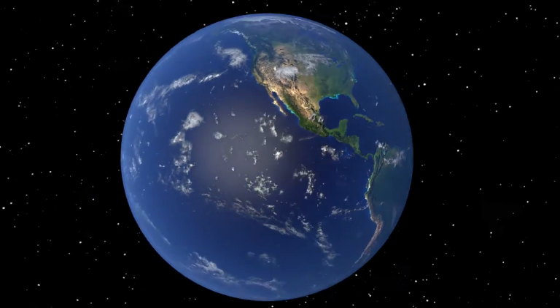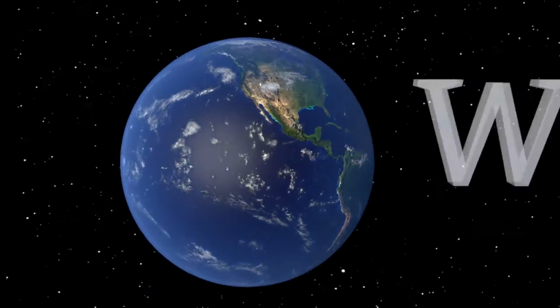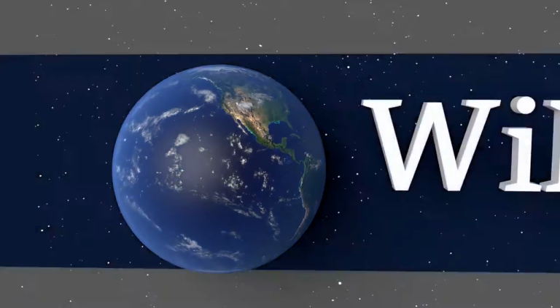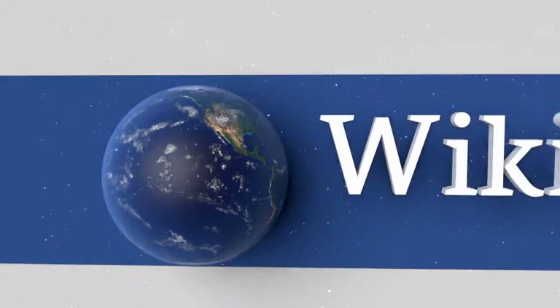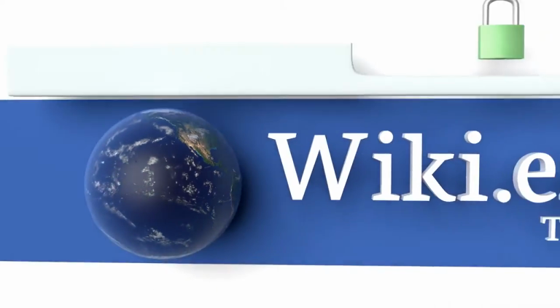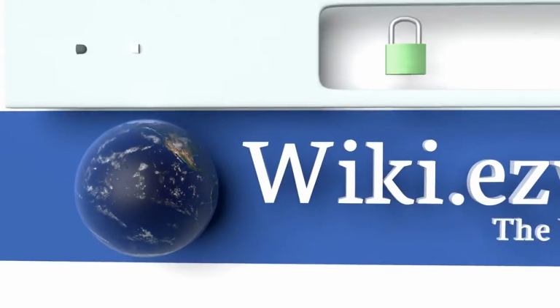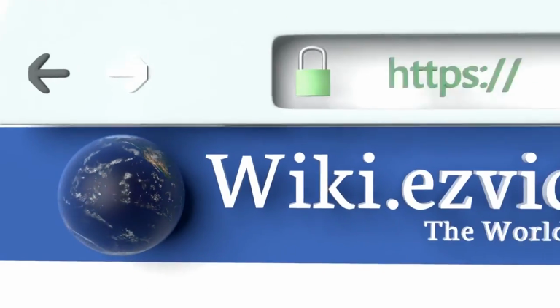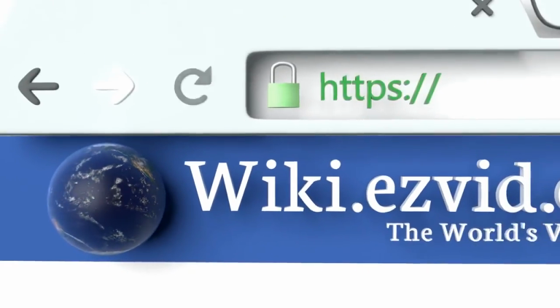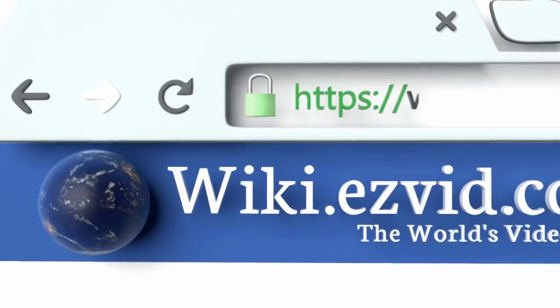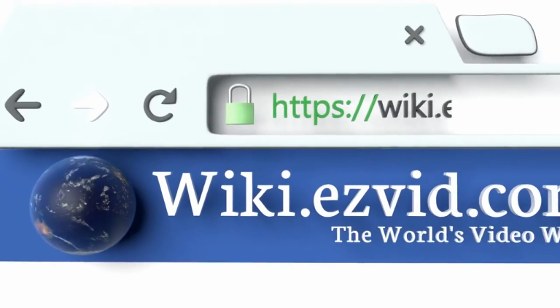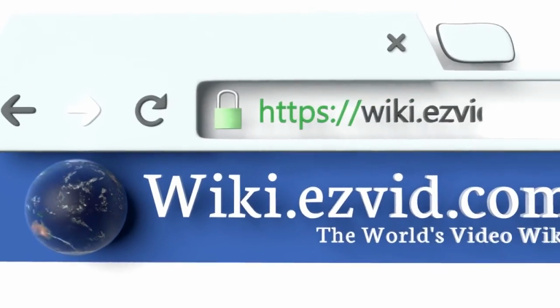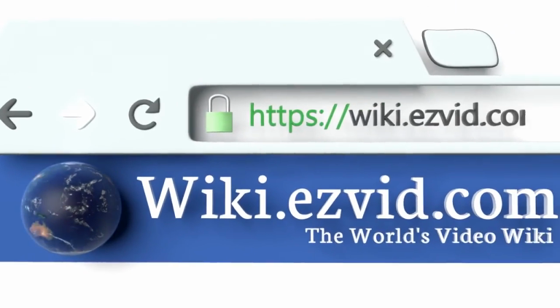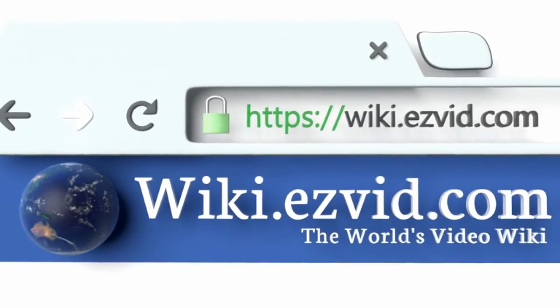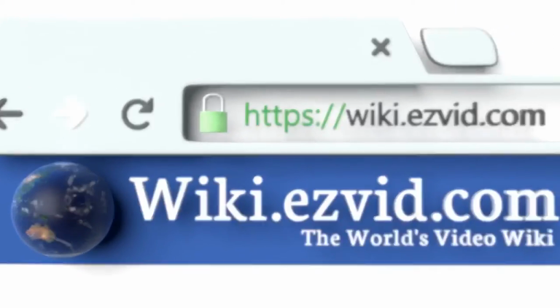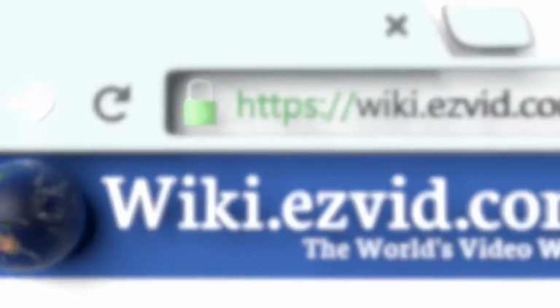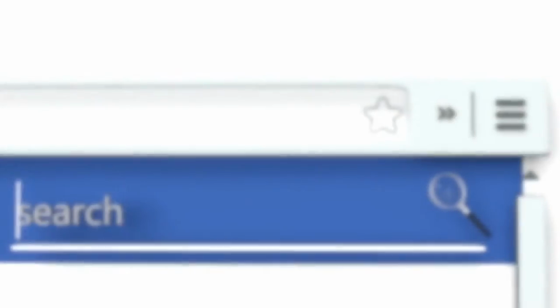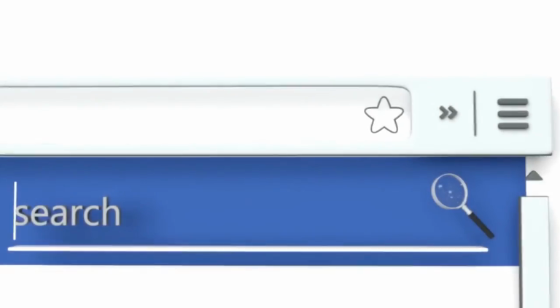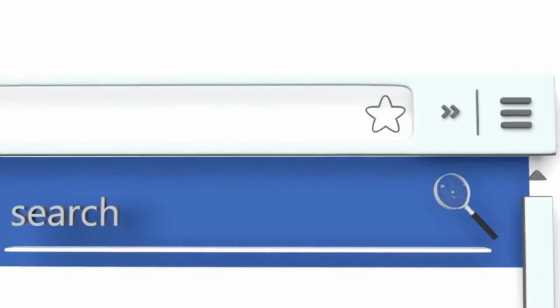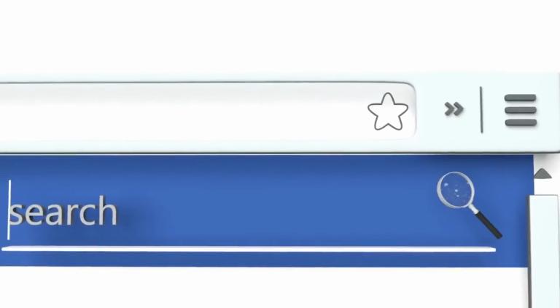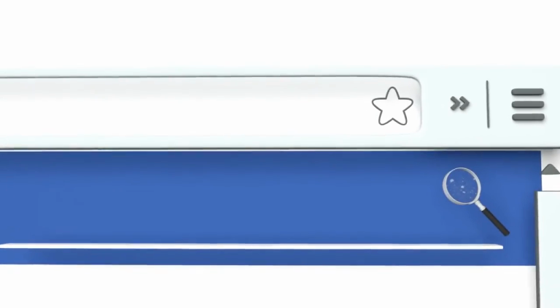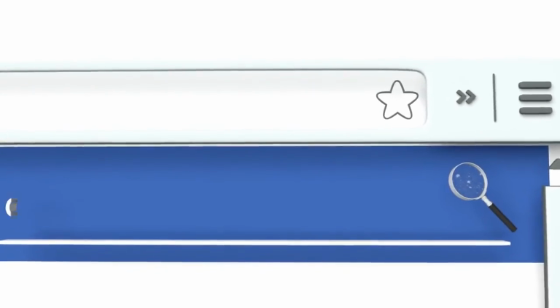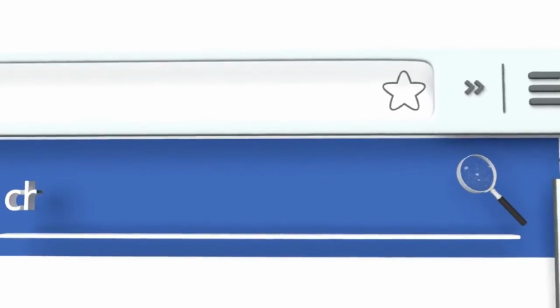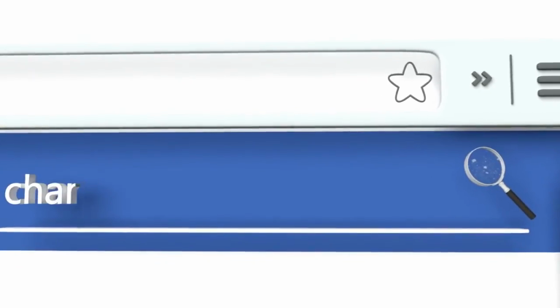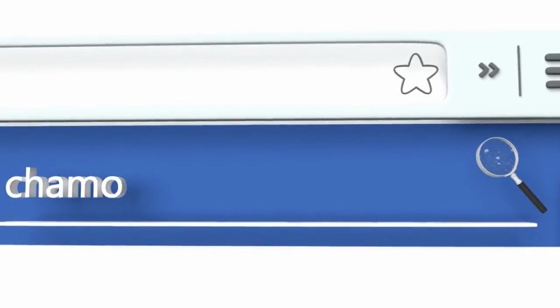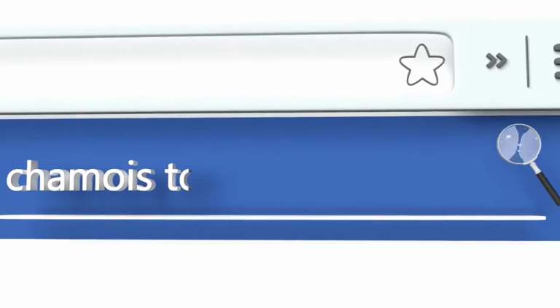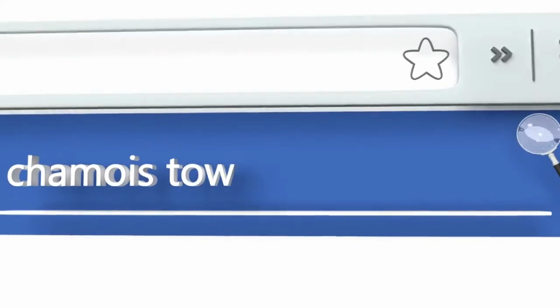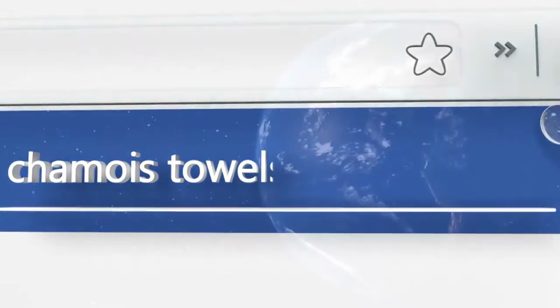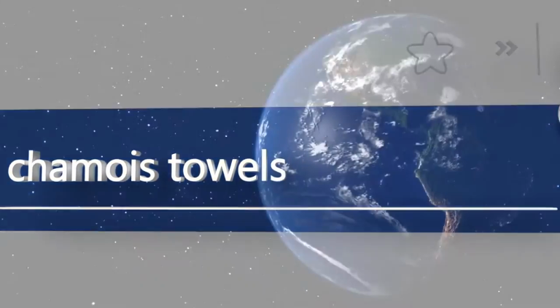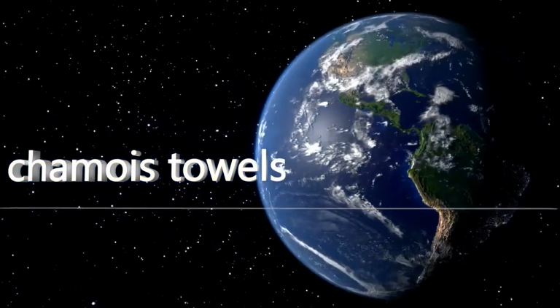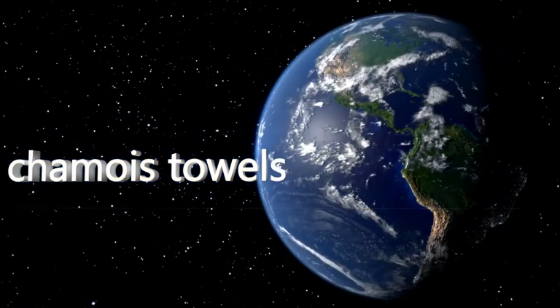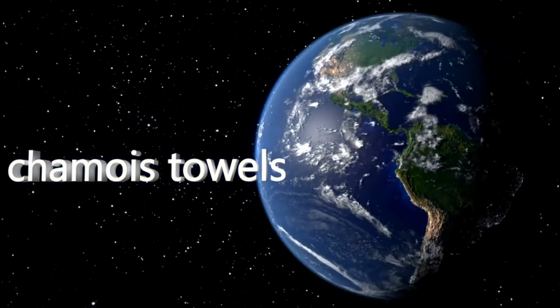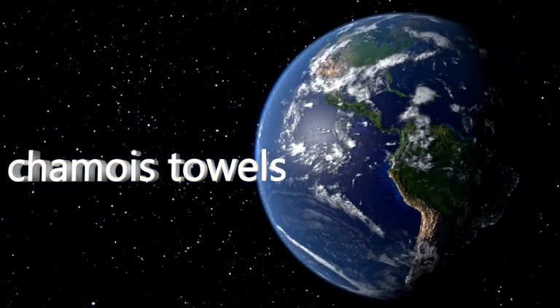To see all of our choices, go to wiki.easyvid.com and search for chamois towels, or click beneath this video.